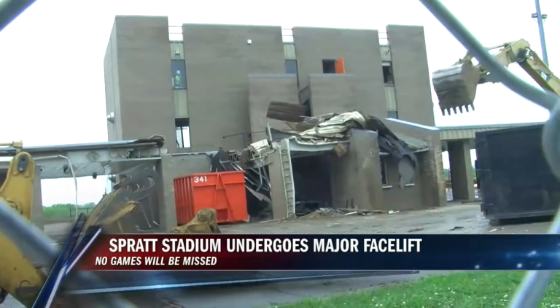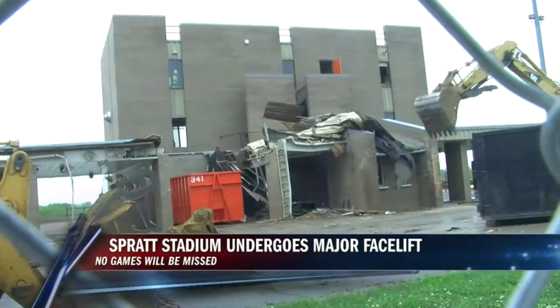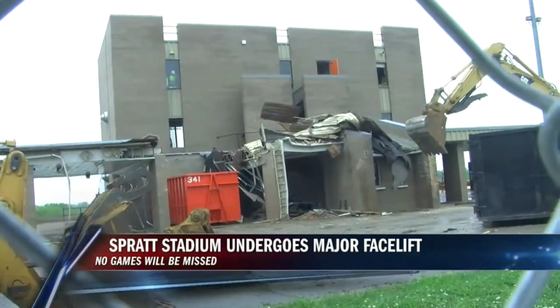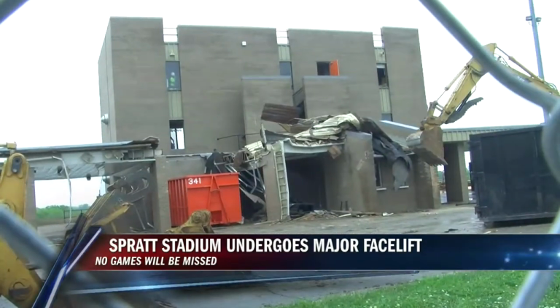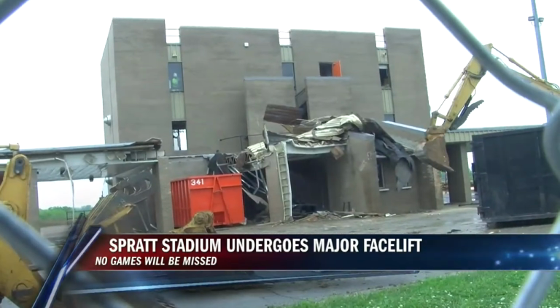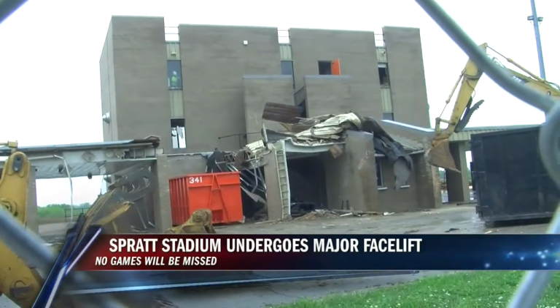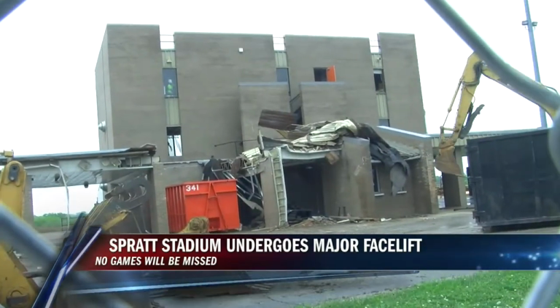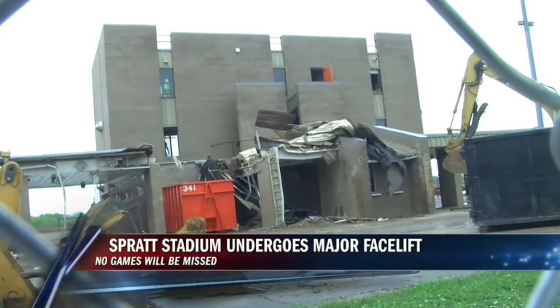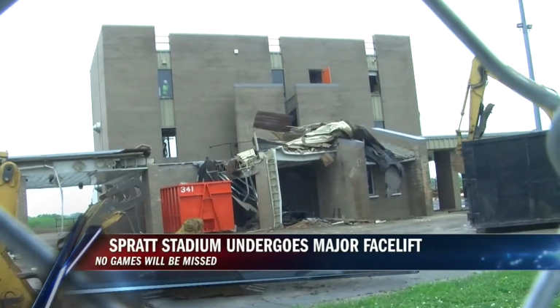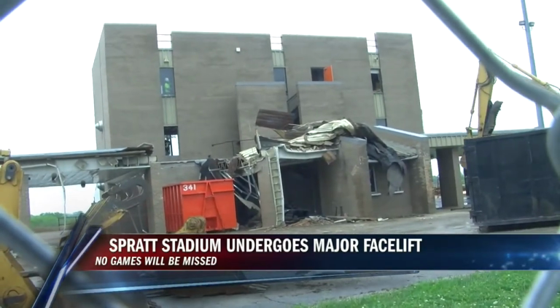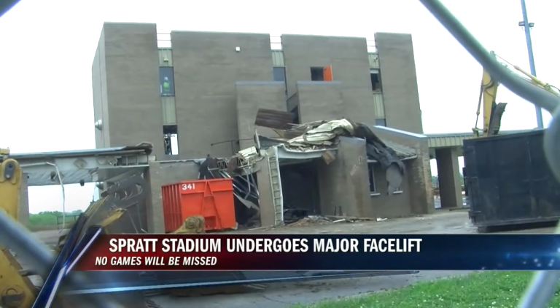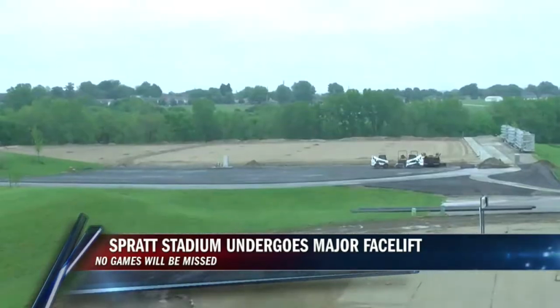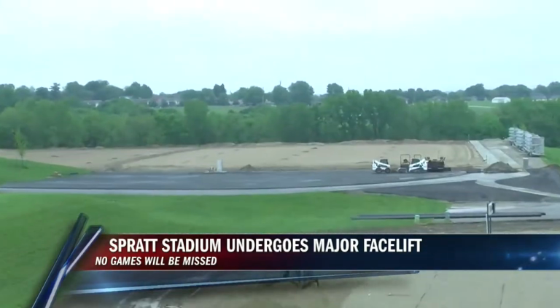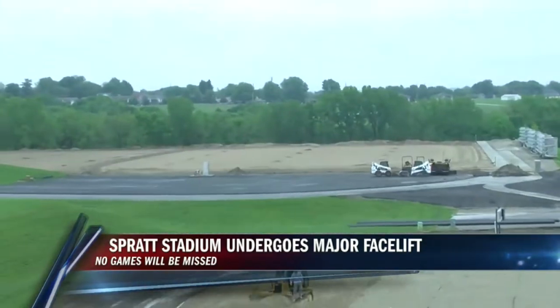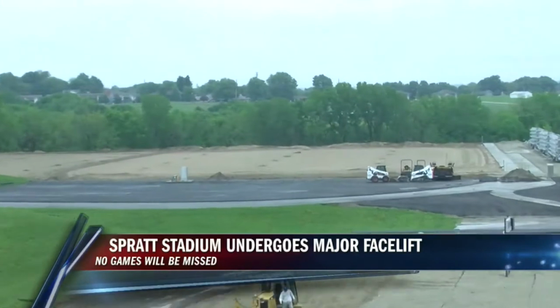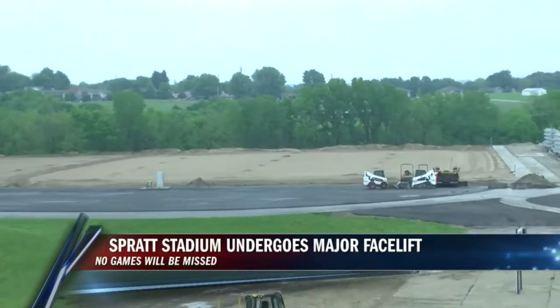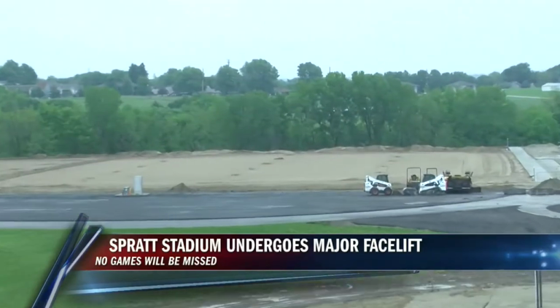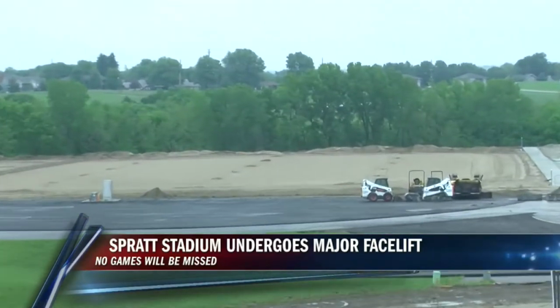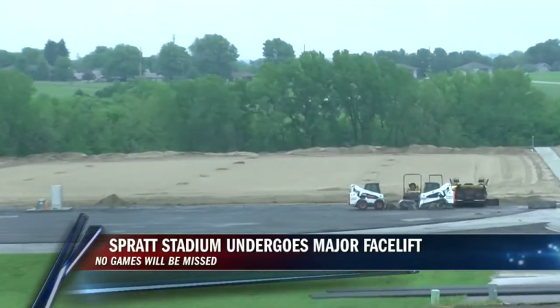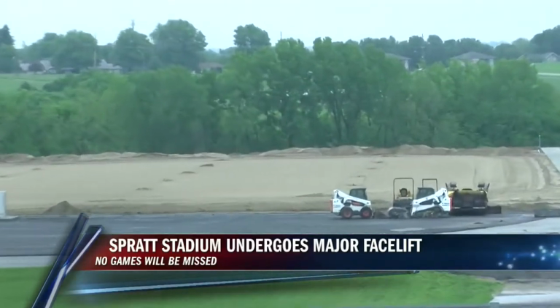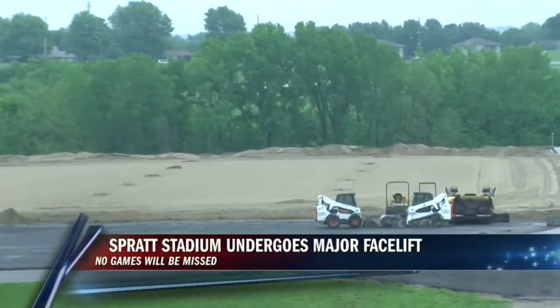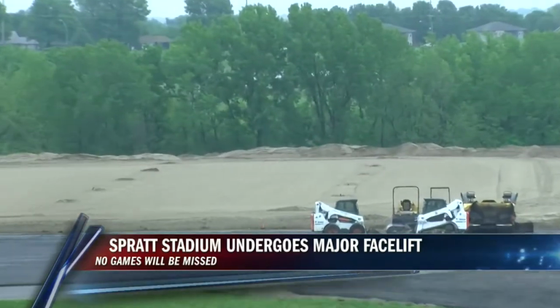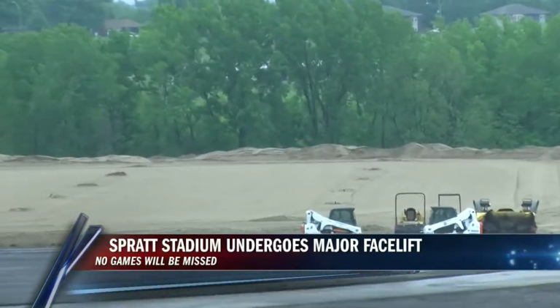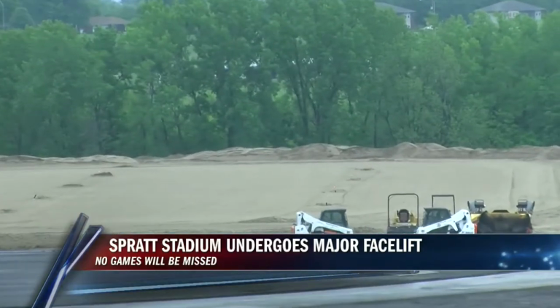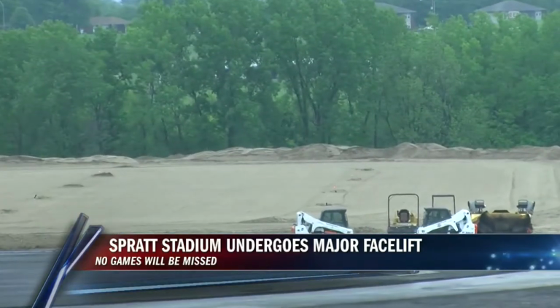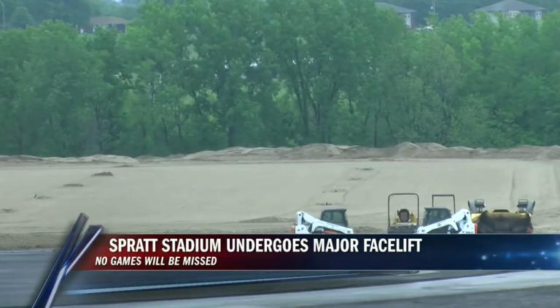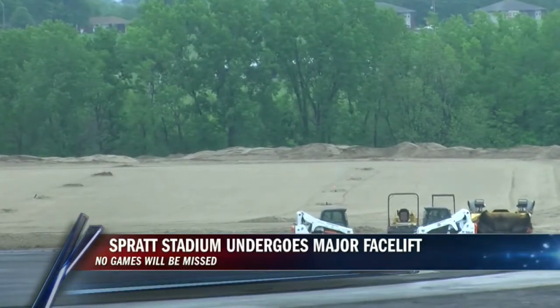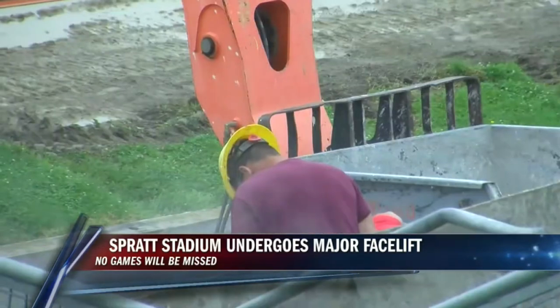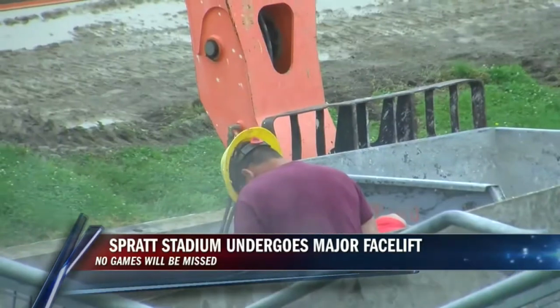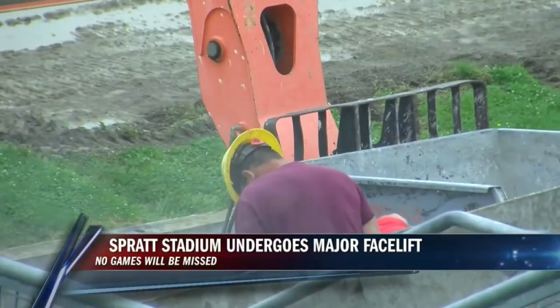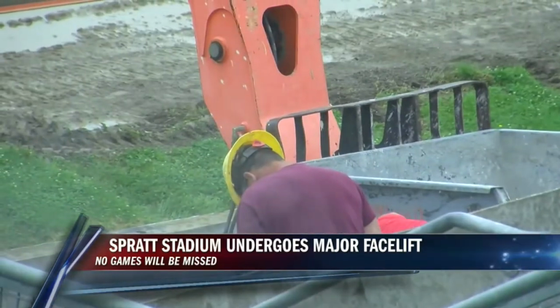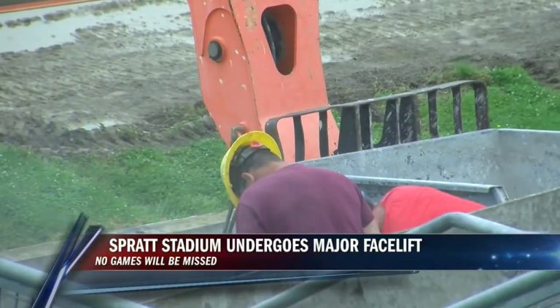Today, the old concession ticket booth and press box building began coming down. Some asbestos was also found in the building, which had to be abated.